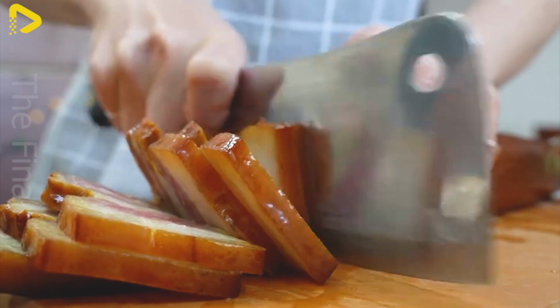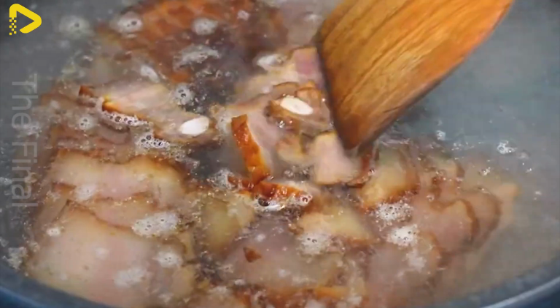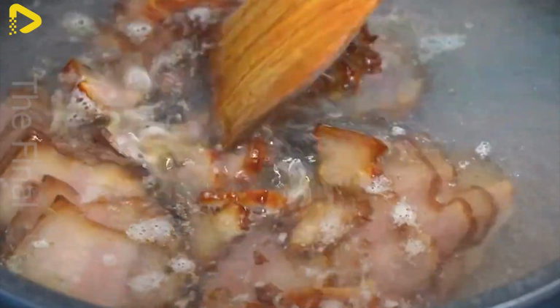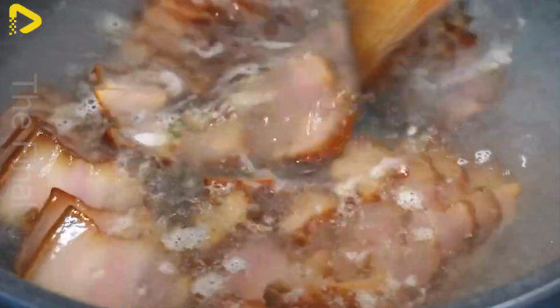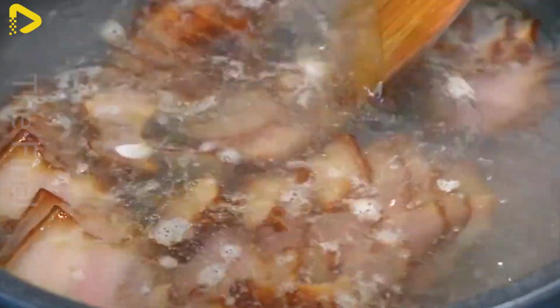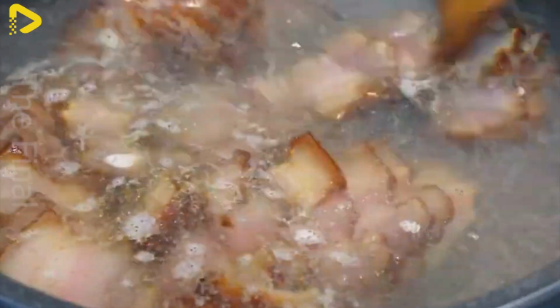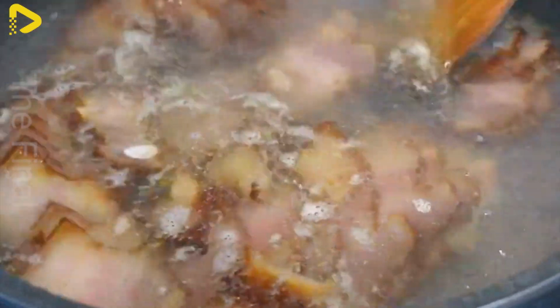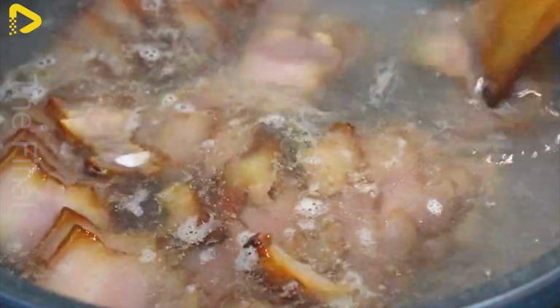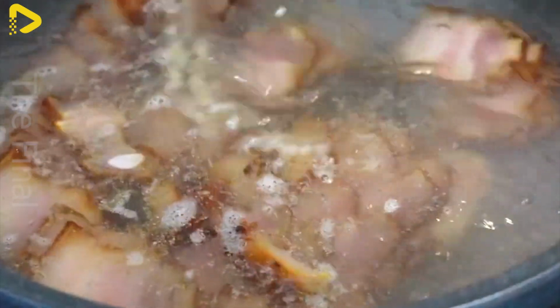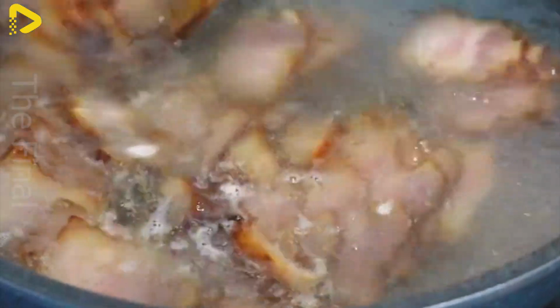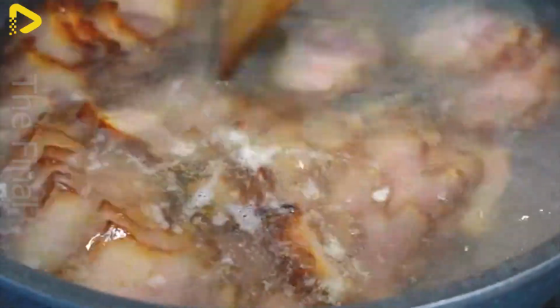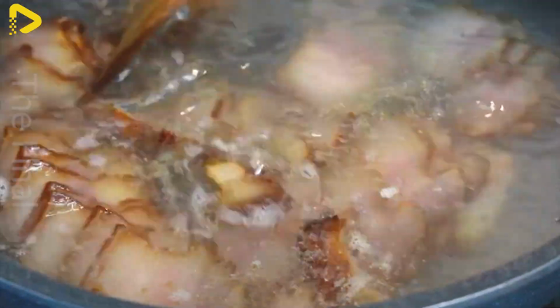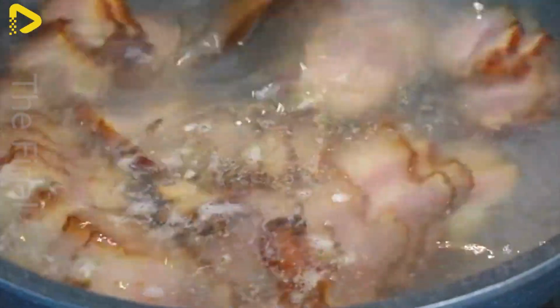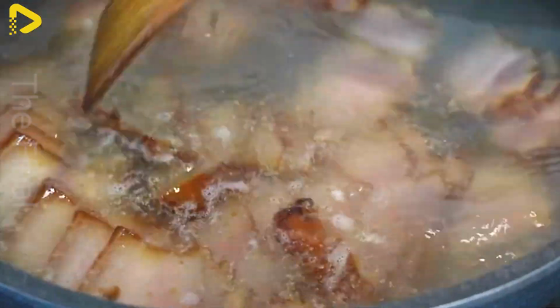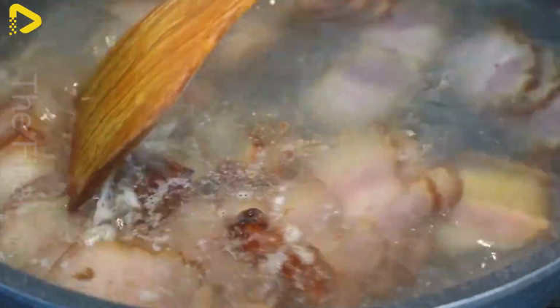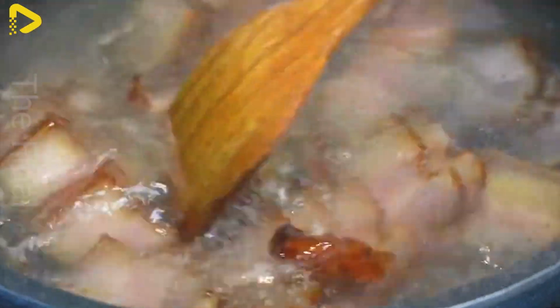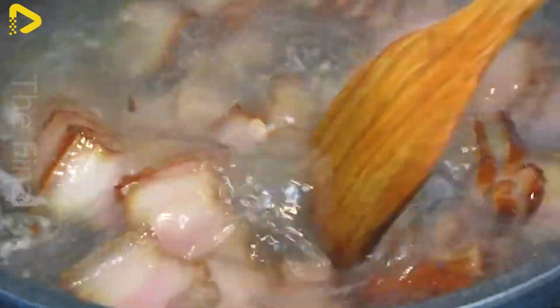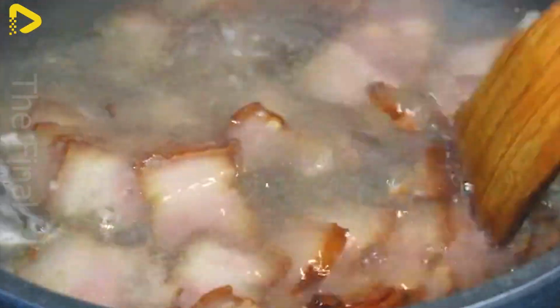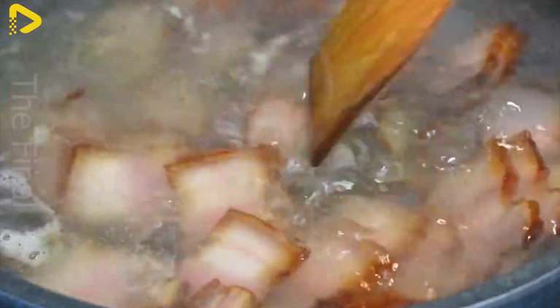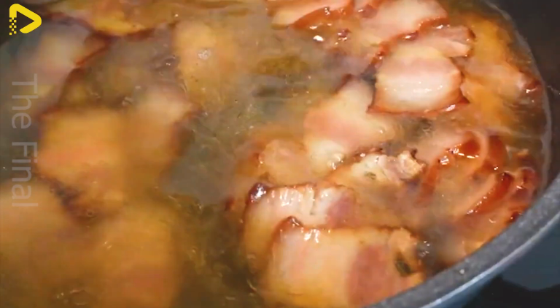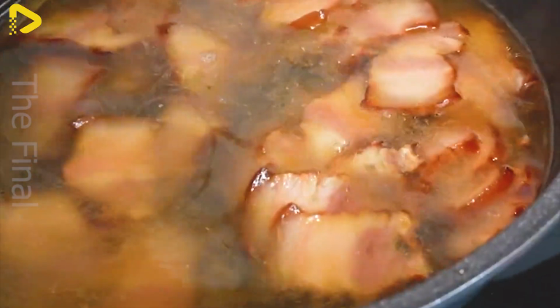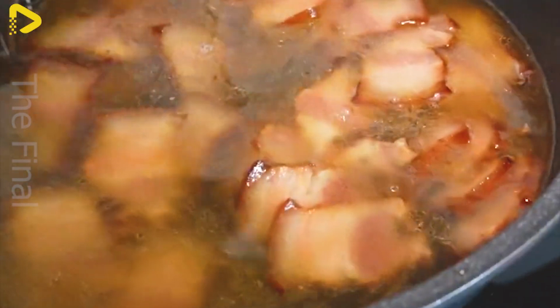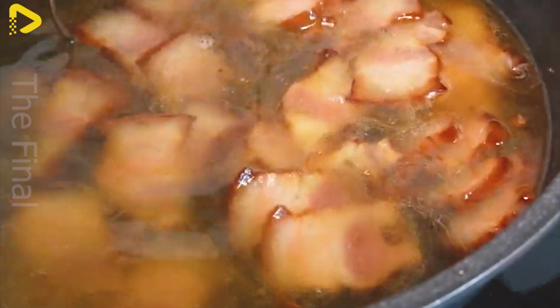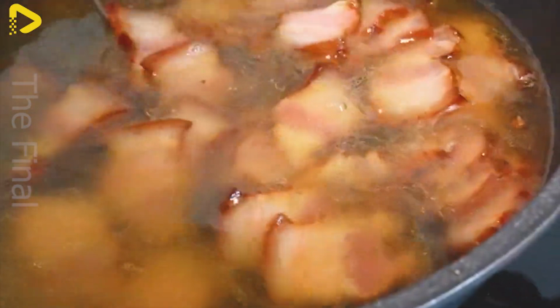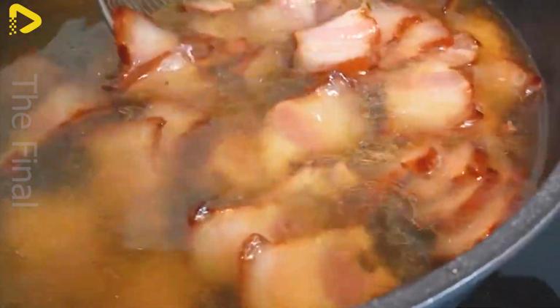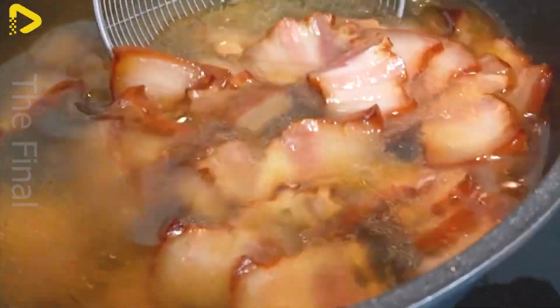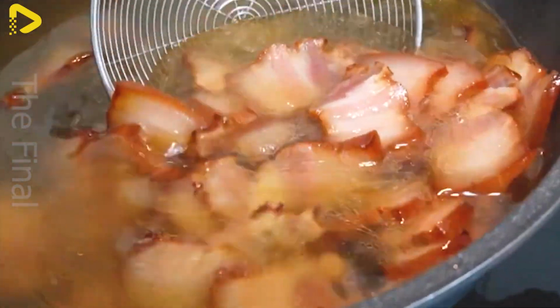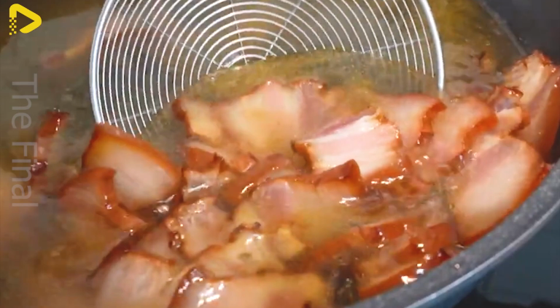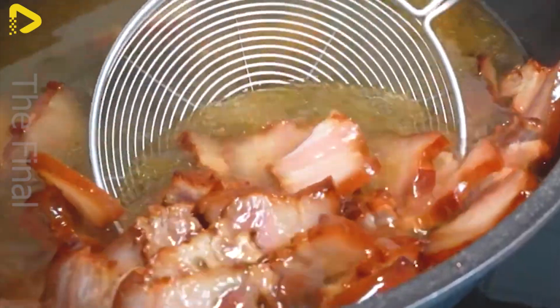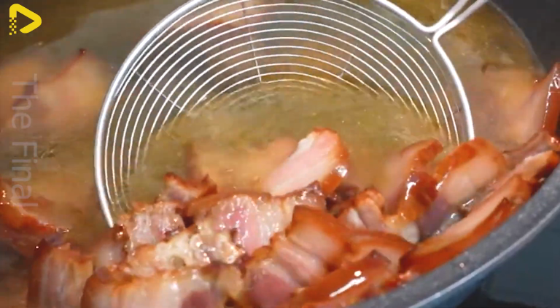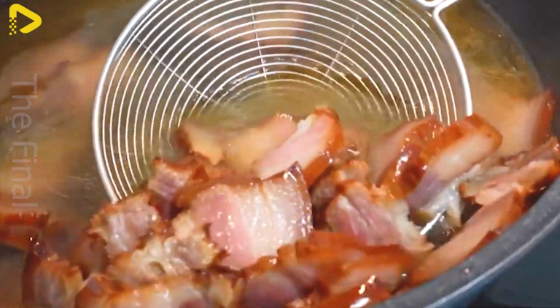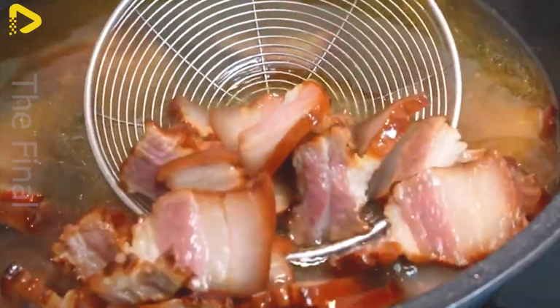The final product is vacuum-sealed or frozen at minus 18 degrees Celsius, allowing for storage of 6 to 12 months before reaching the market. Thanks to advanced processing techniques, smoked and cured meats are not only popular in the US, but also exported worldwide.